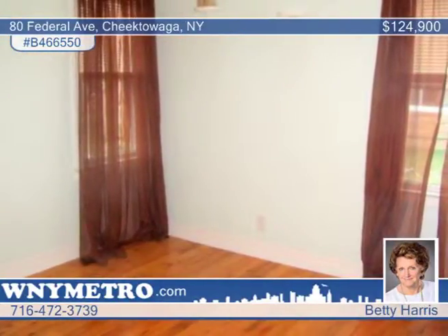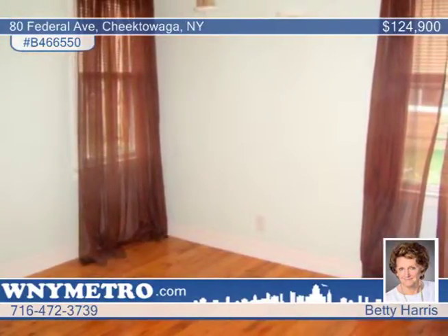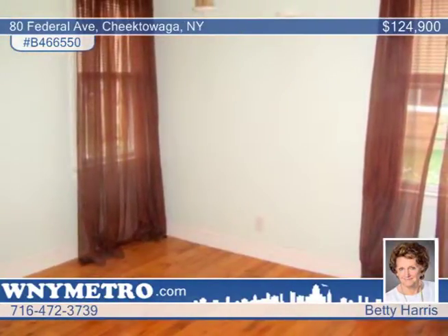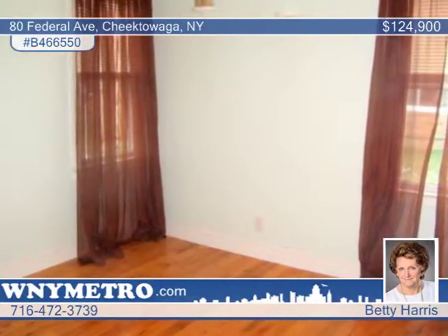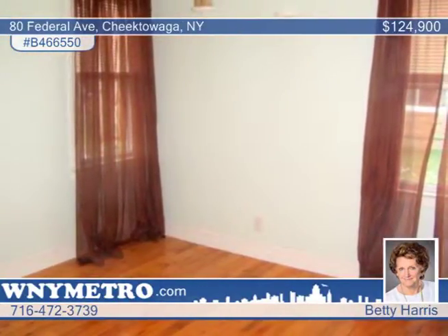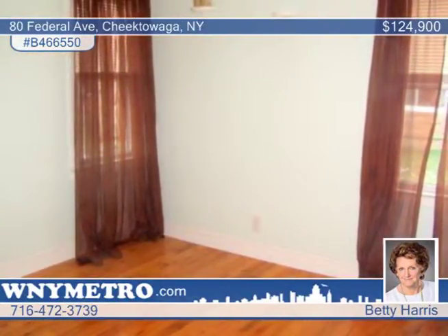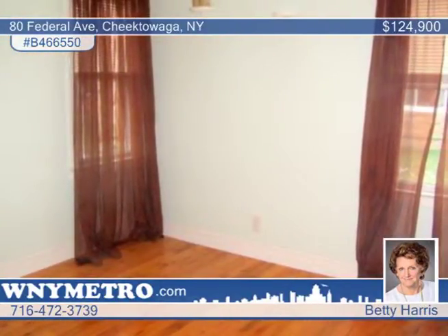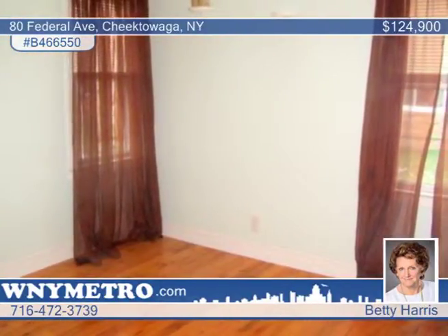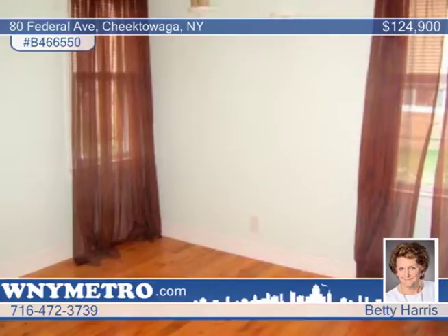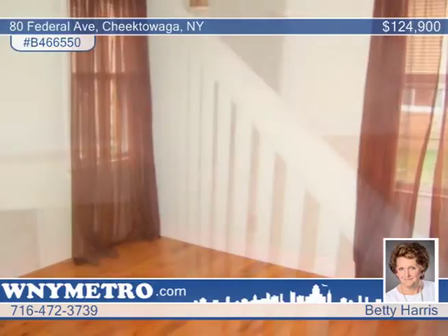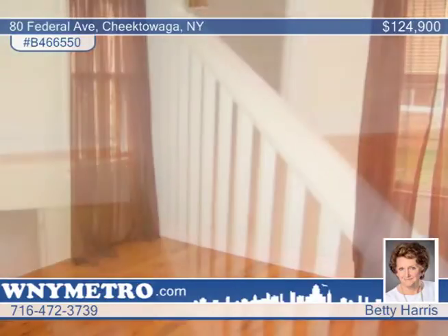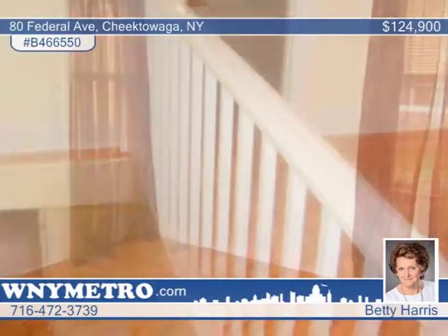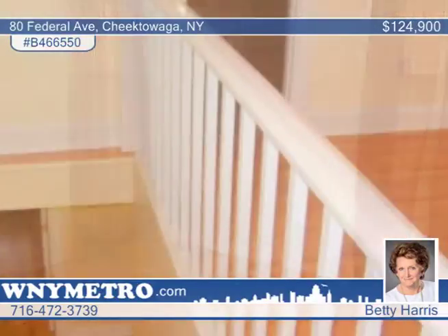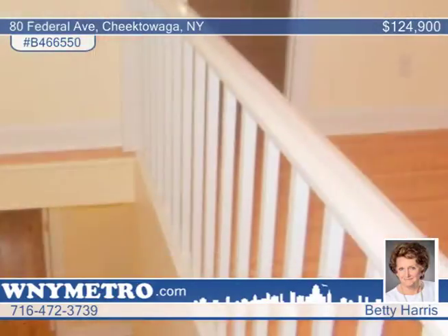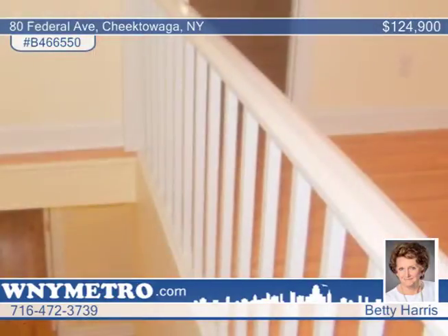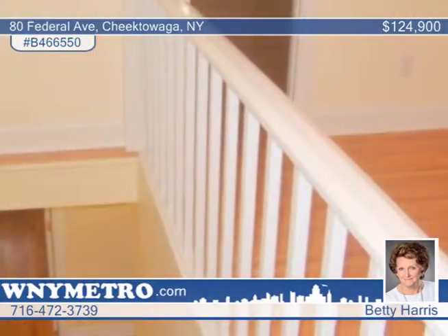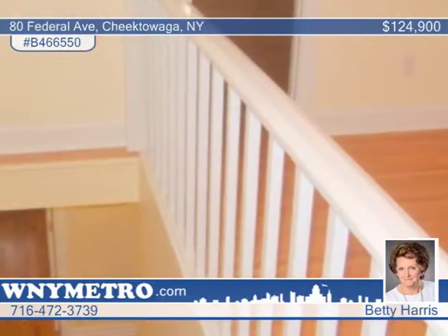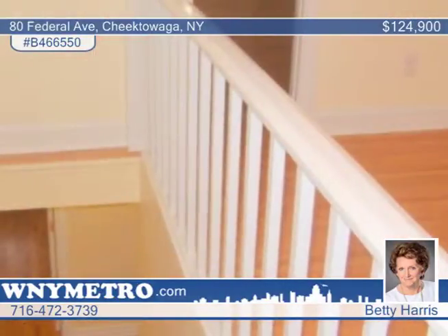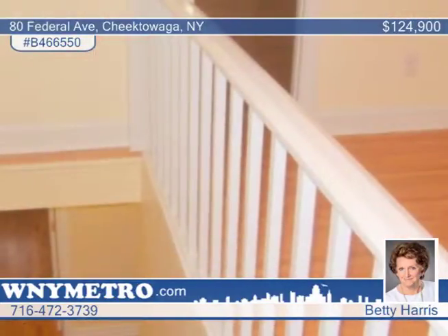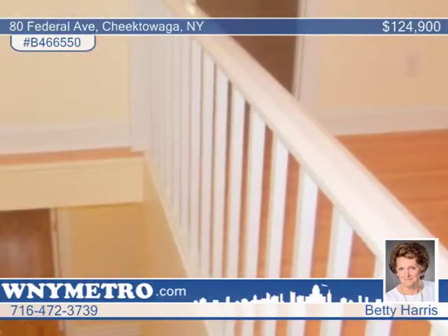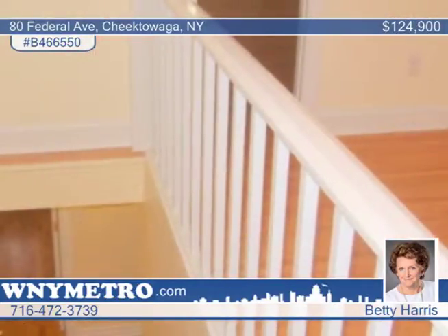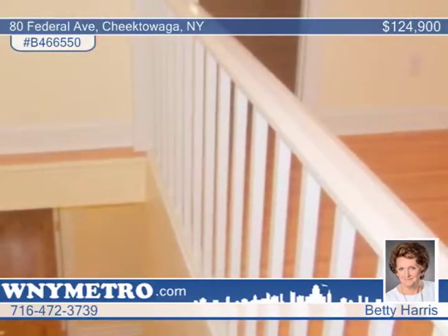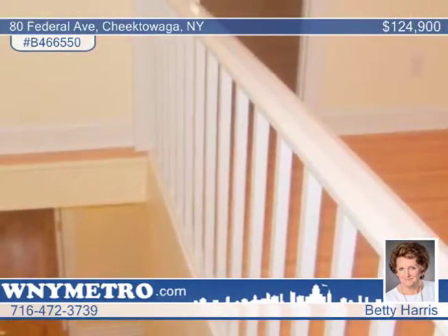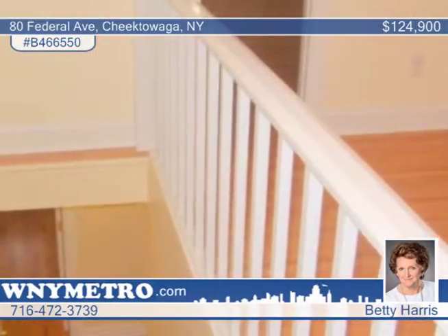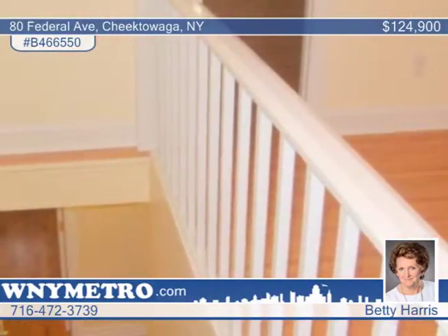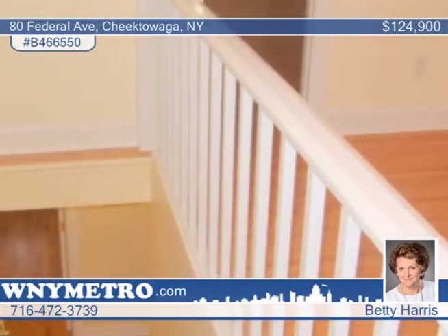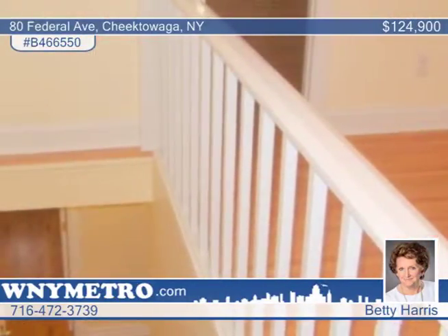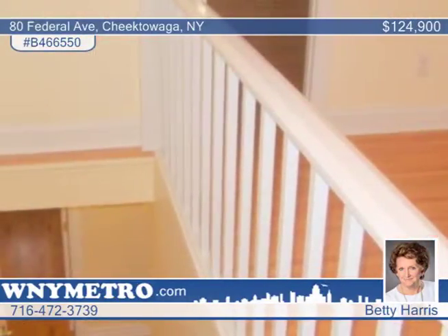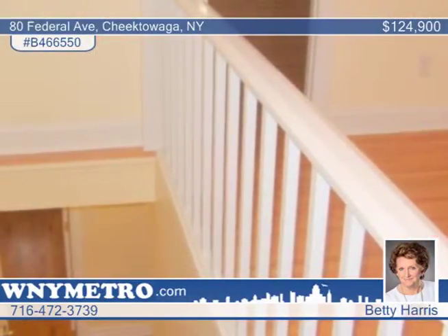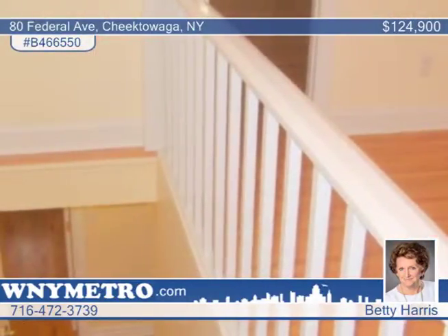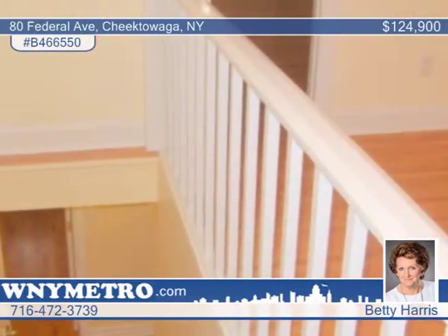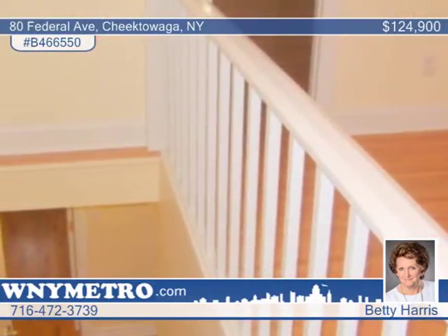The expanded second floor features a brand-new private full bath in the master bedroom, plus a walk-in closet.